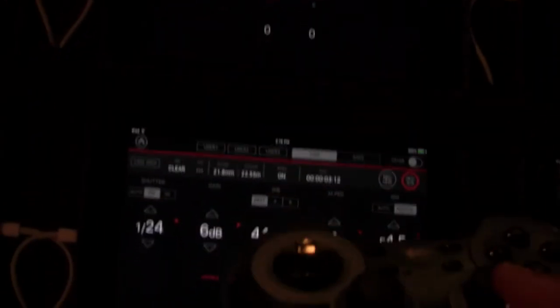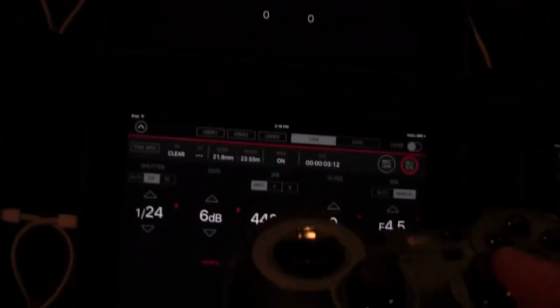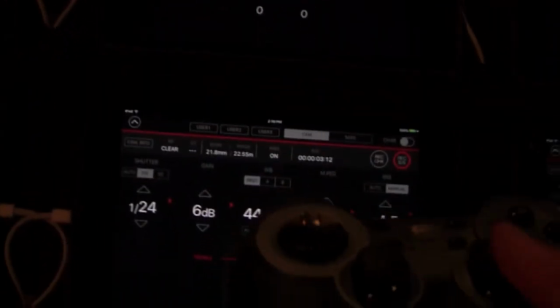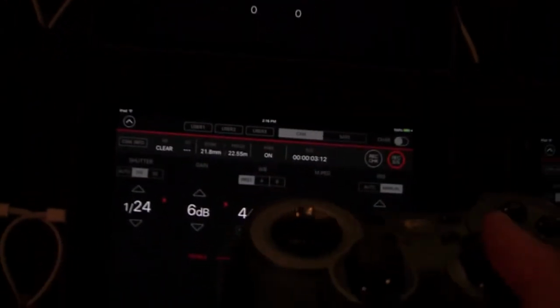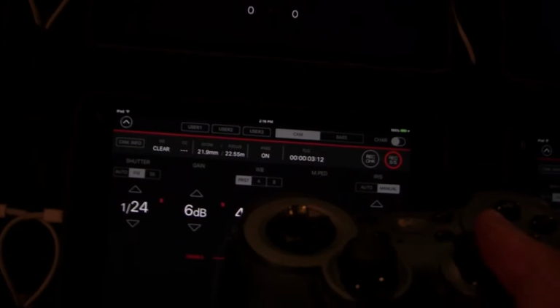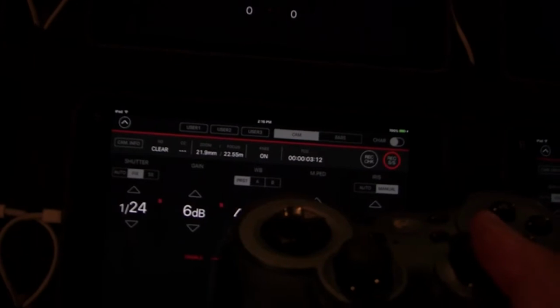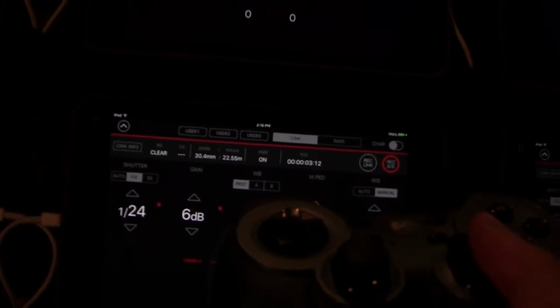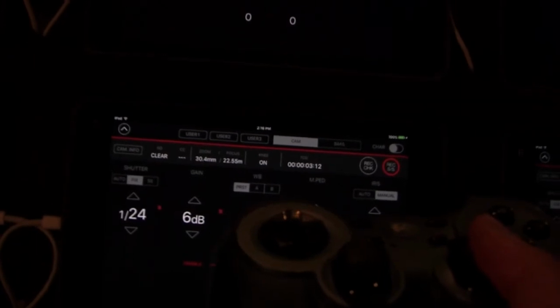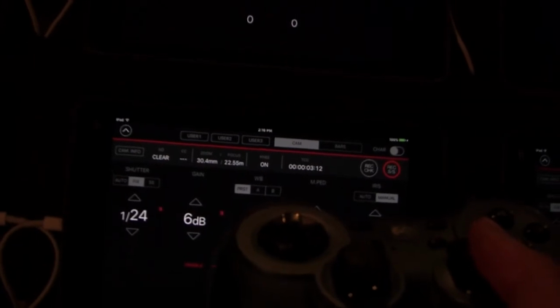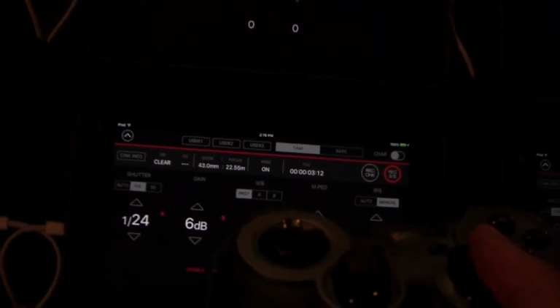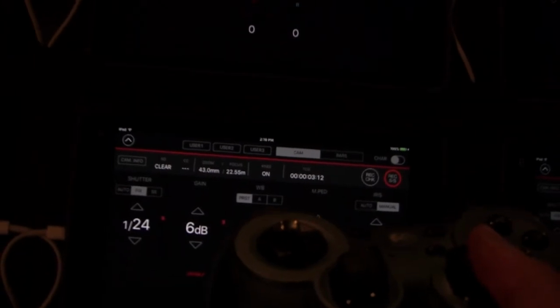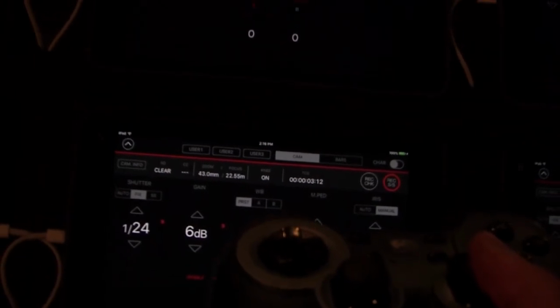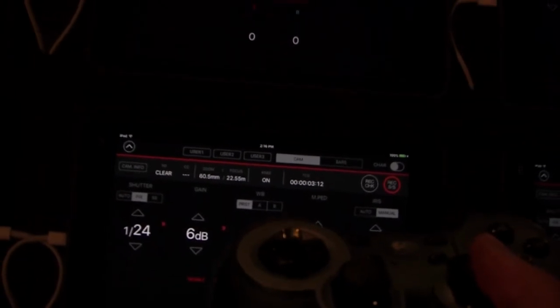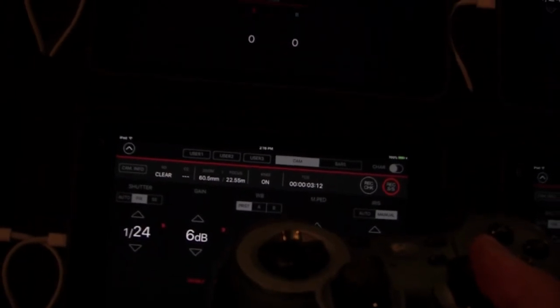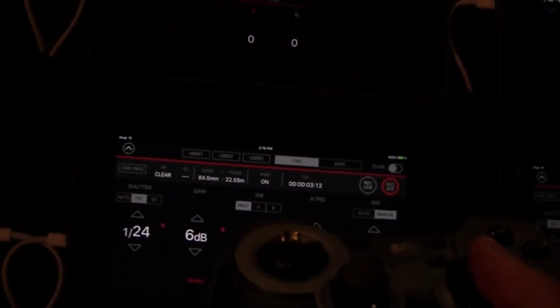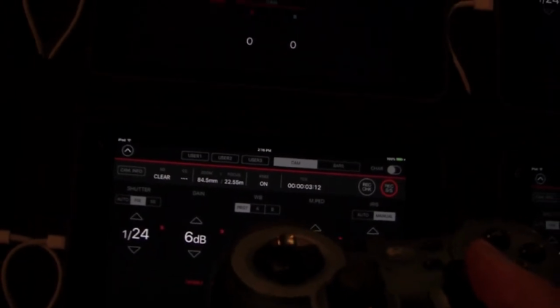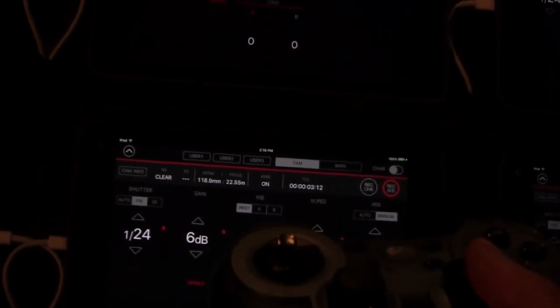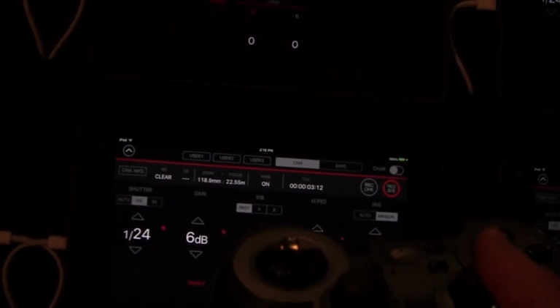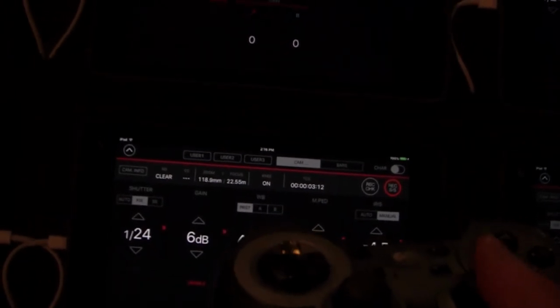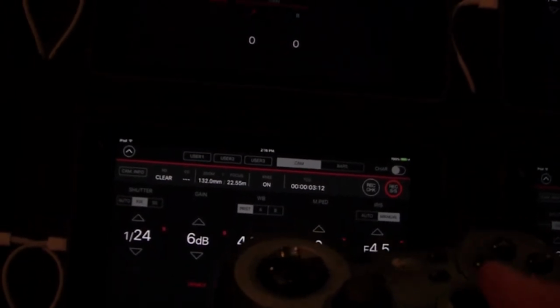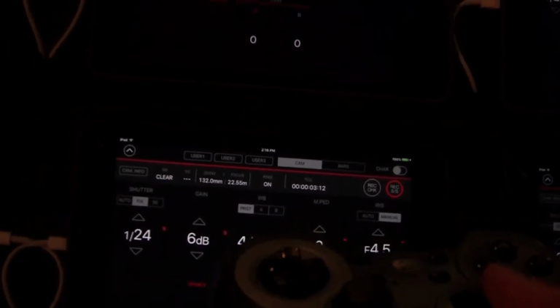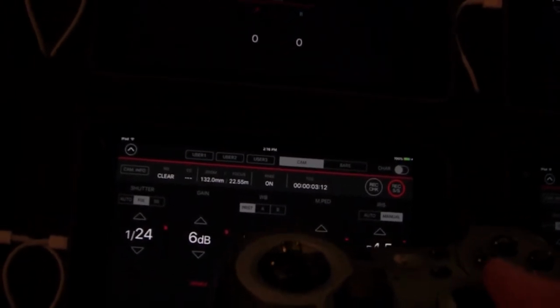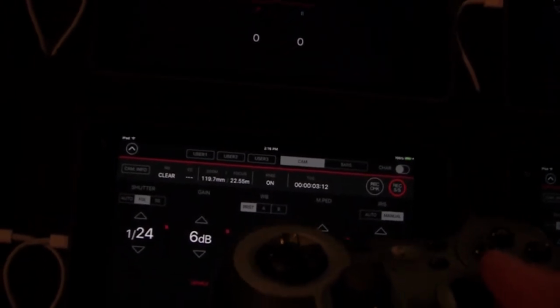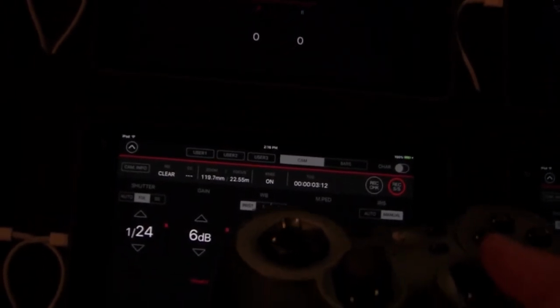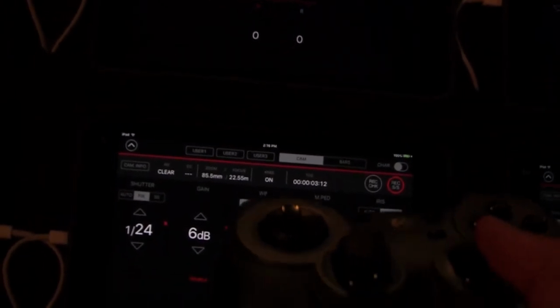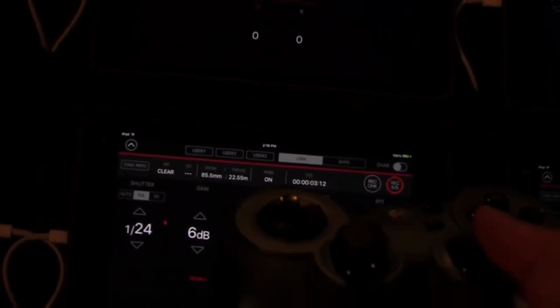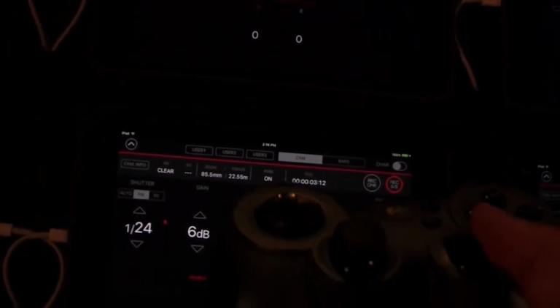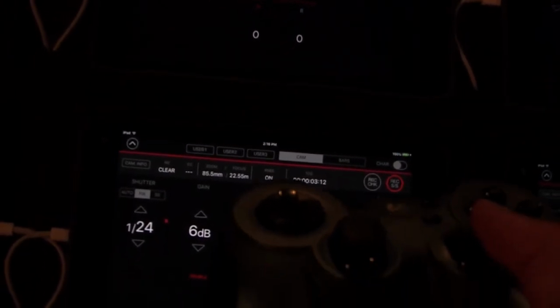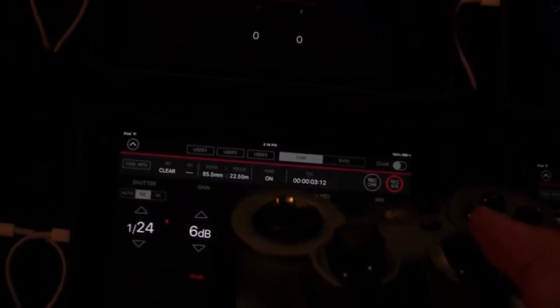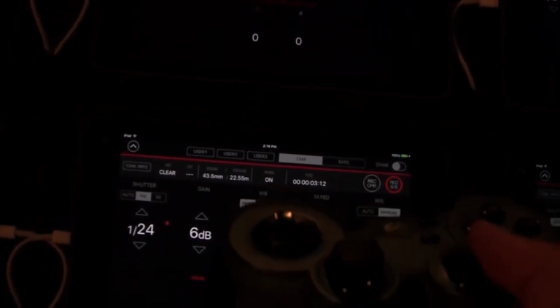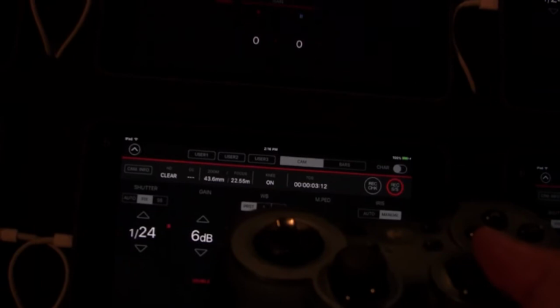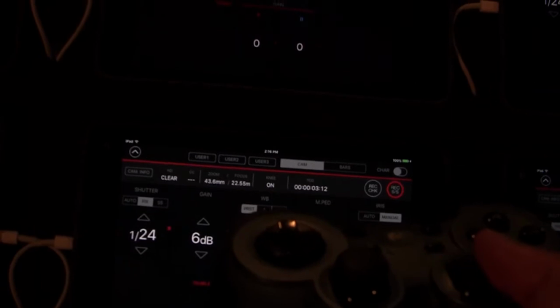As you can see, if you look at the iPad screen, you can see that it's actually updating the information there.